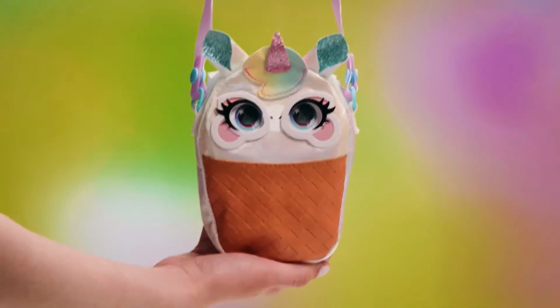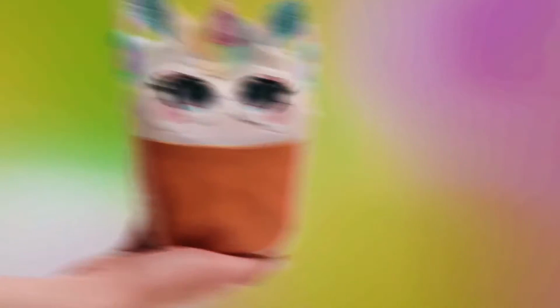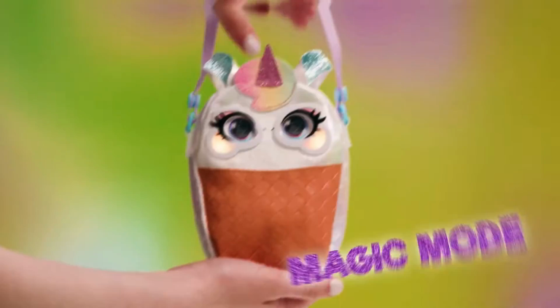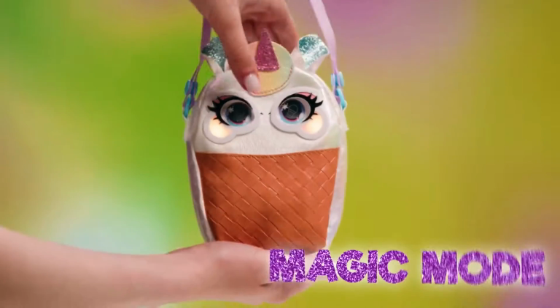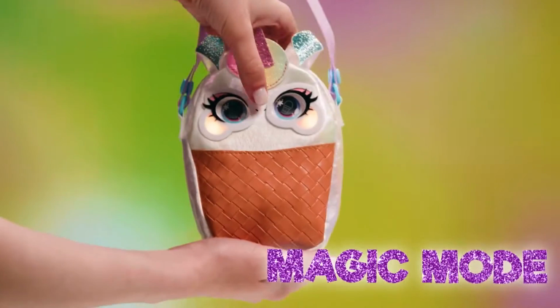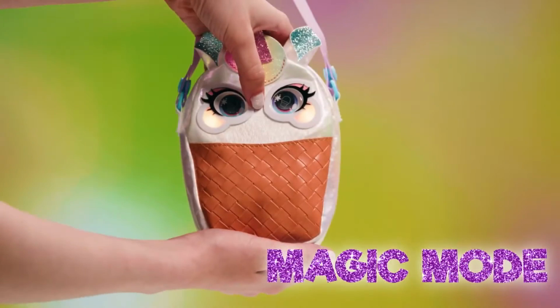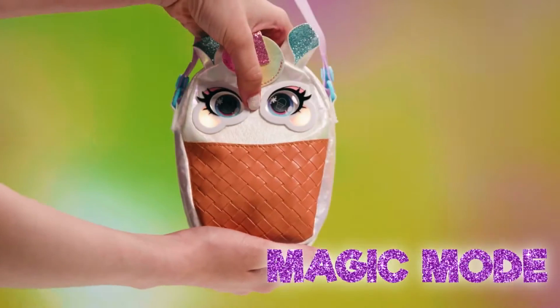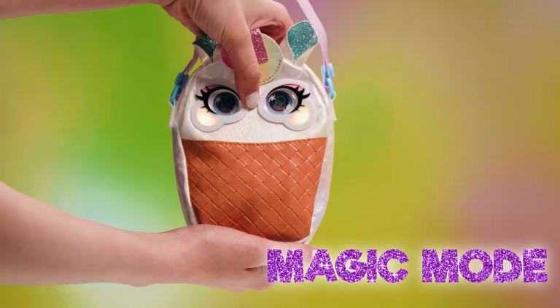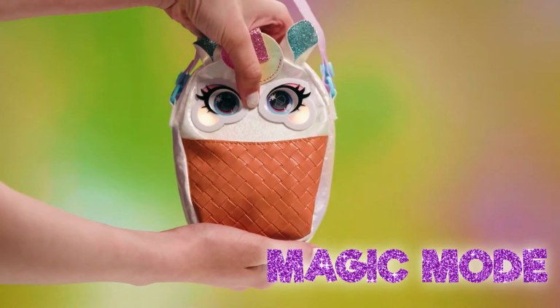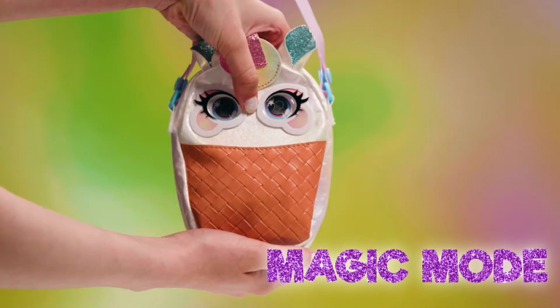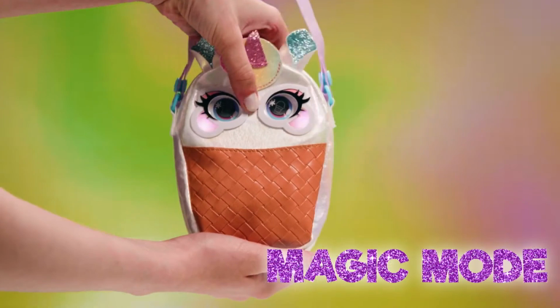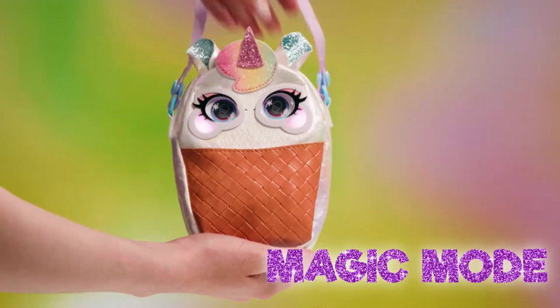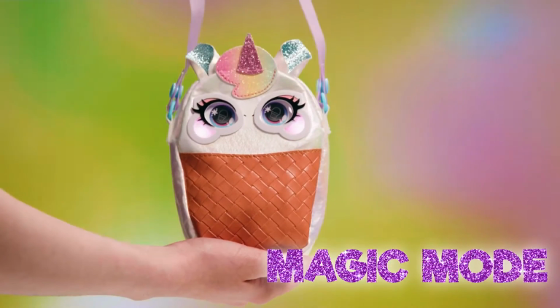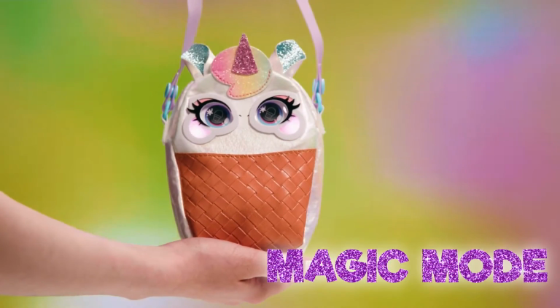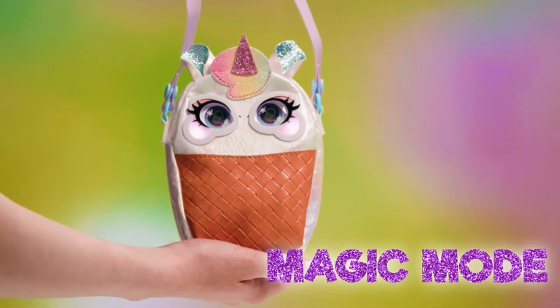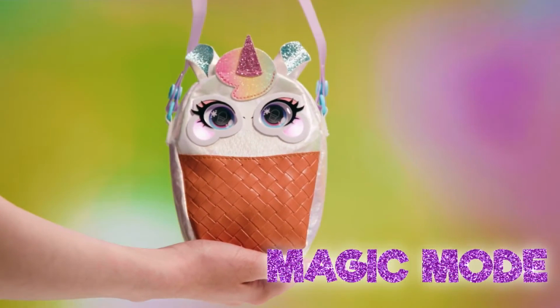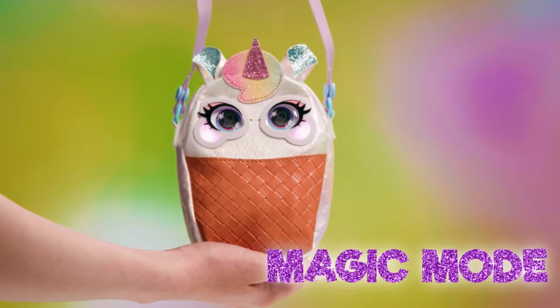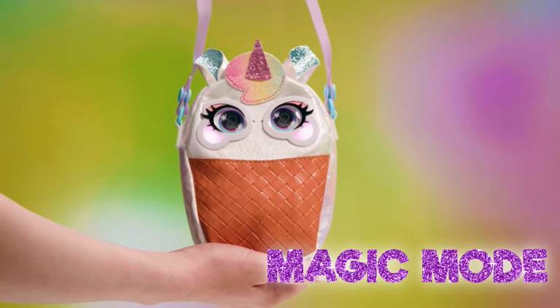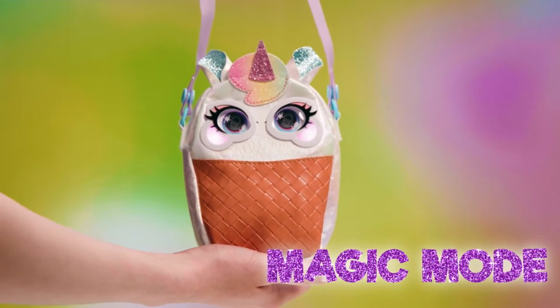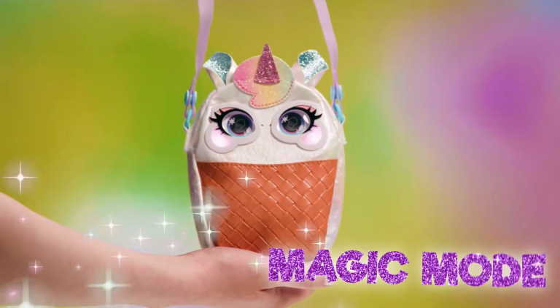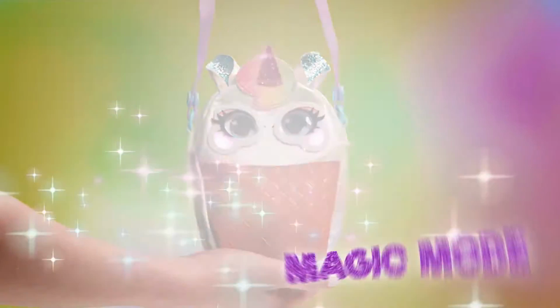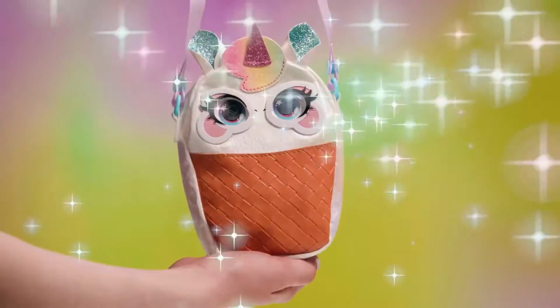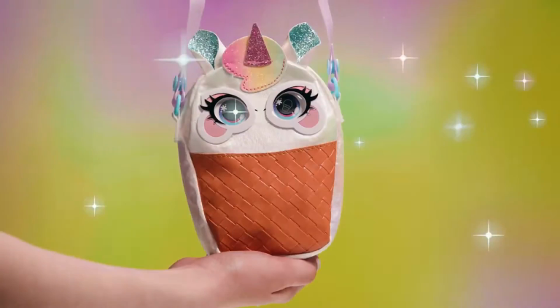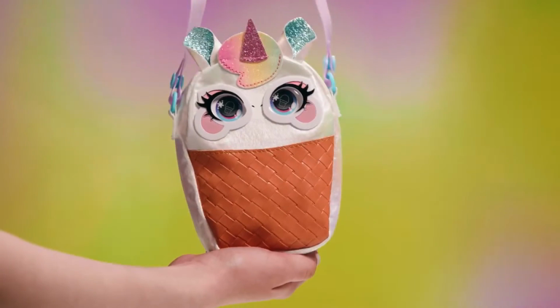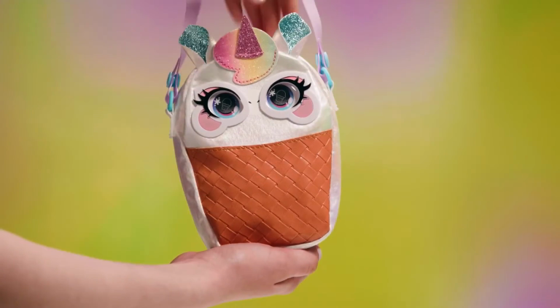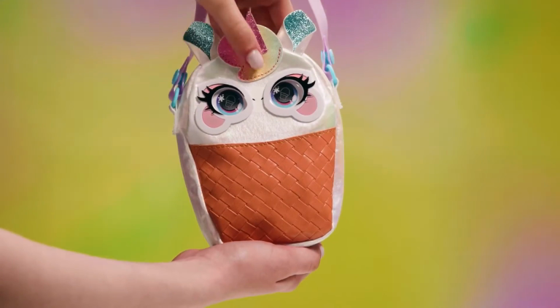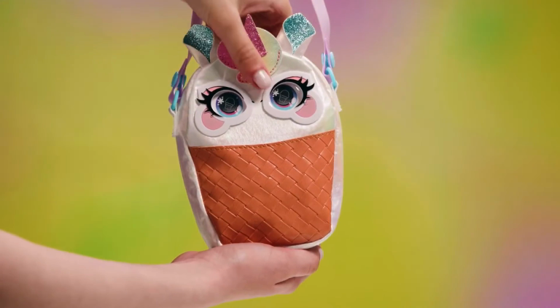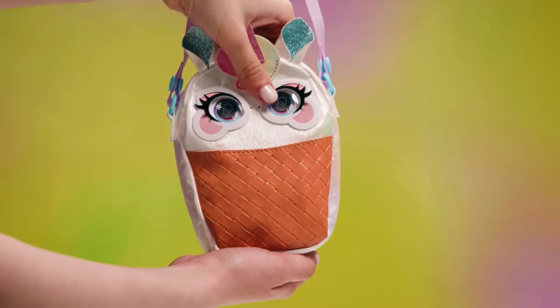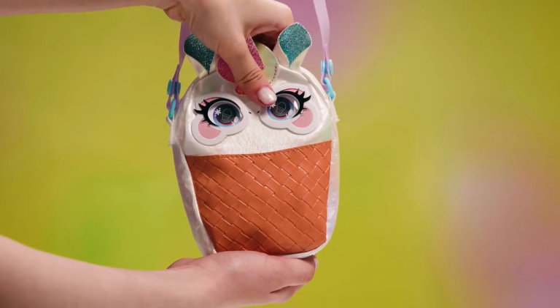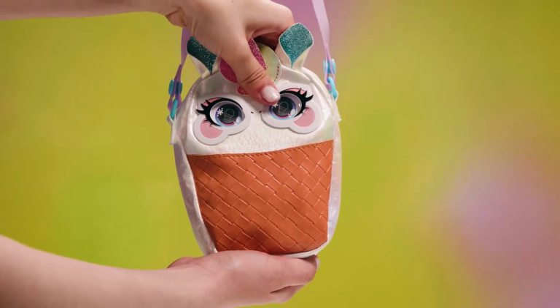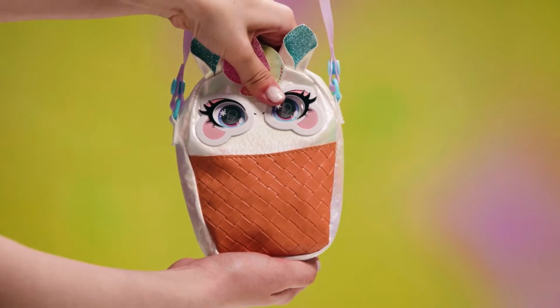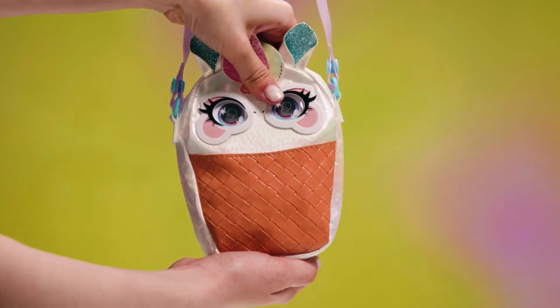Press the nose to switch to magic mode. Let this foodie predict your moody!